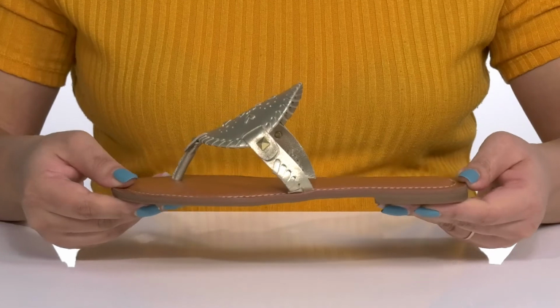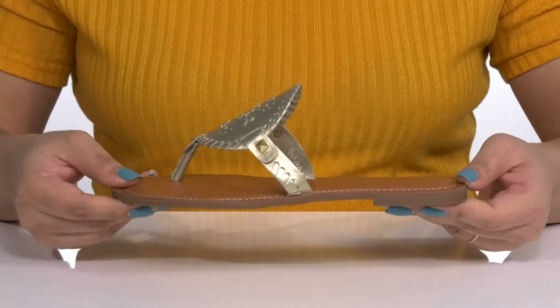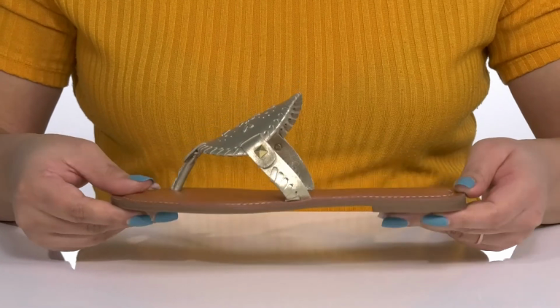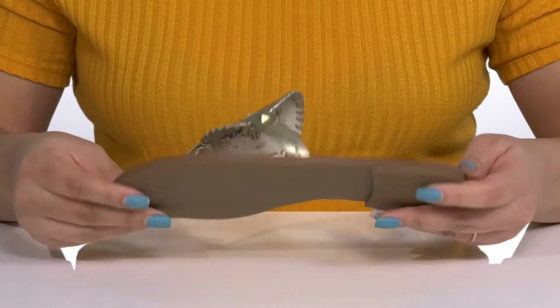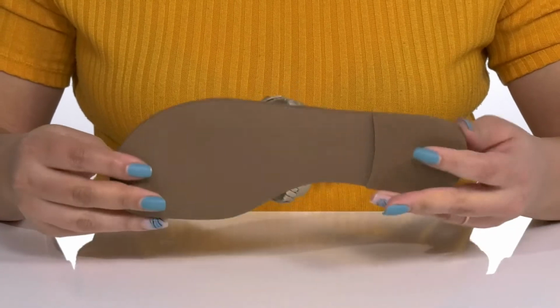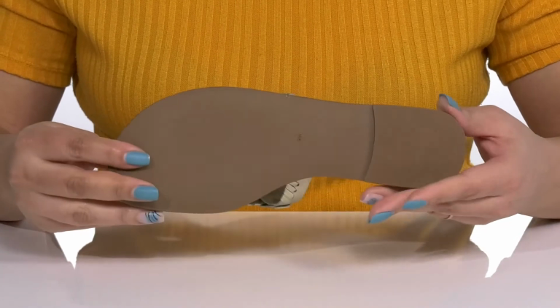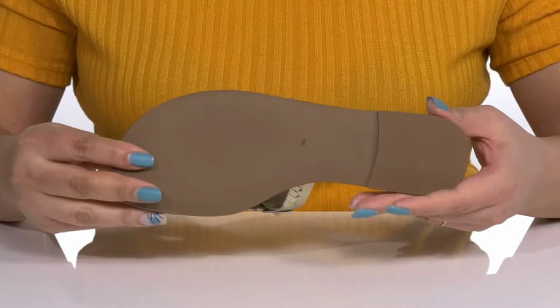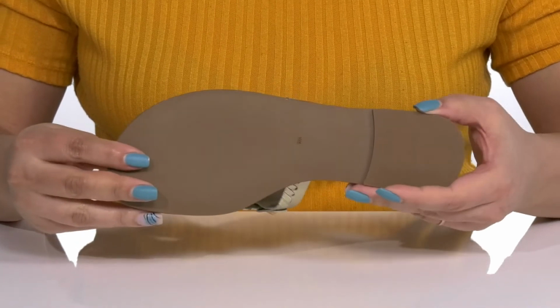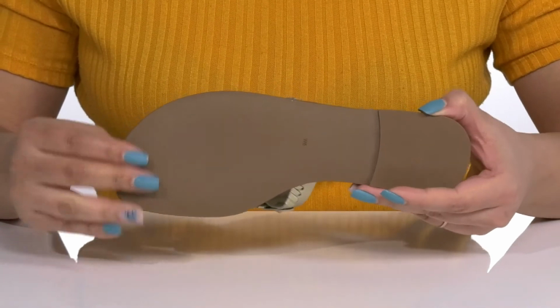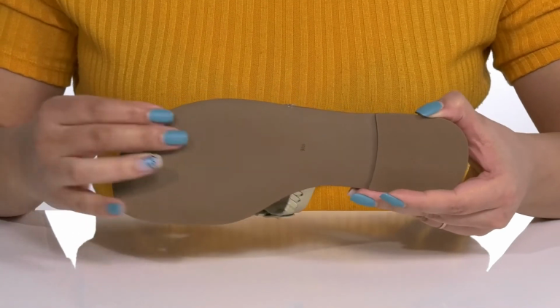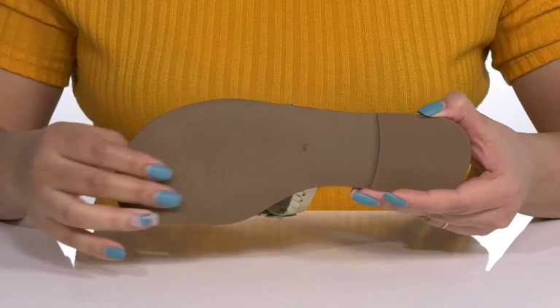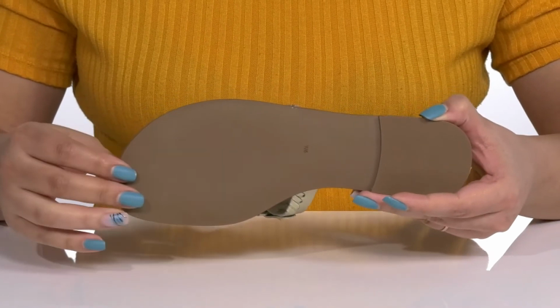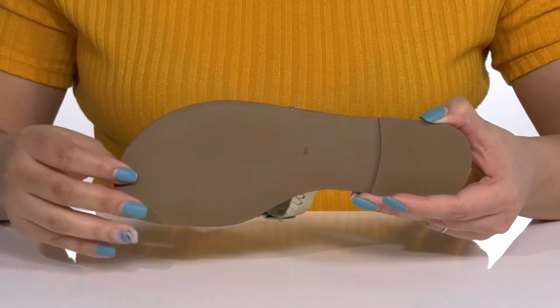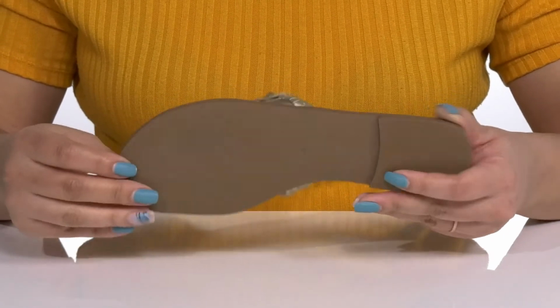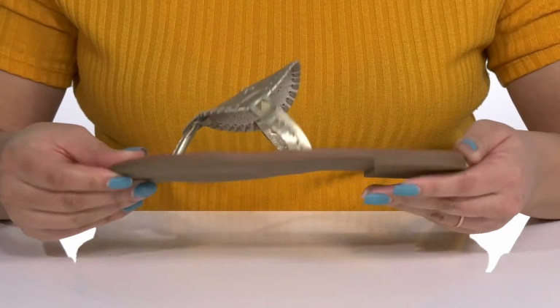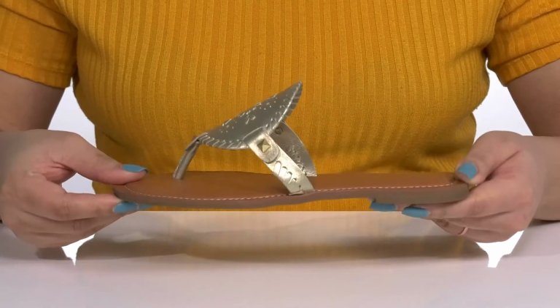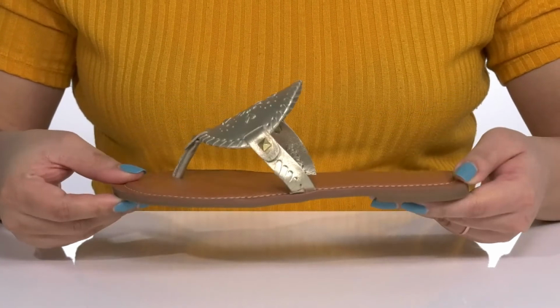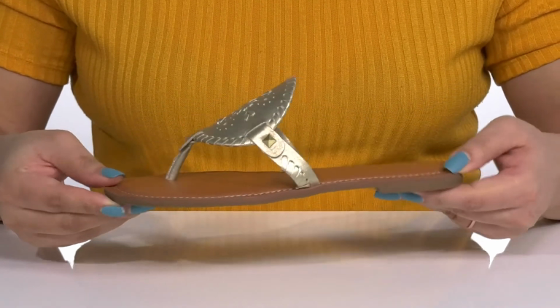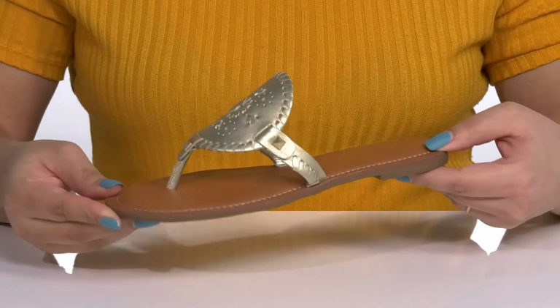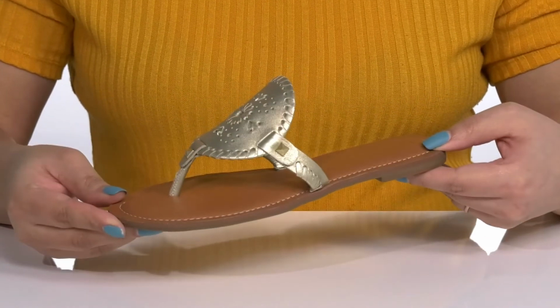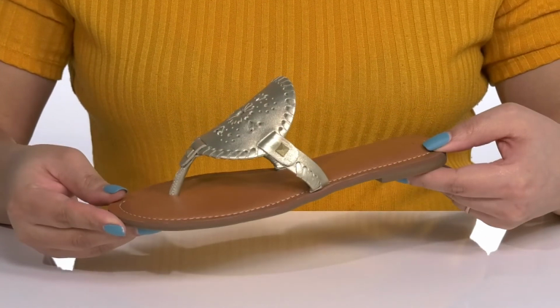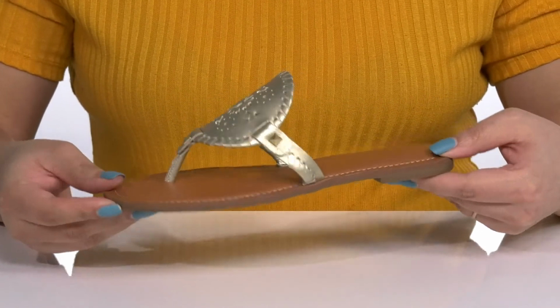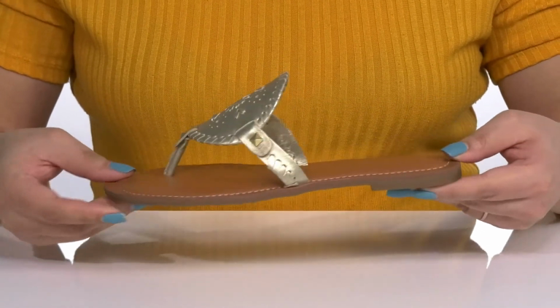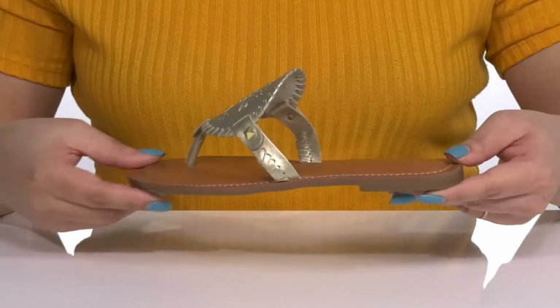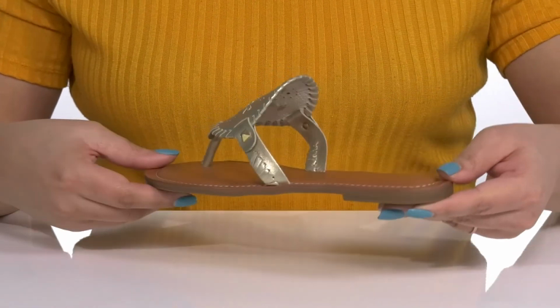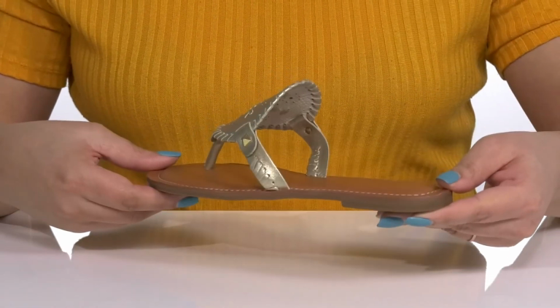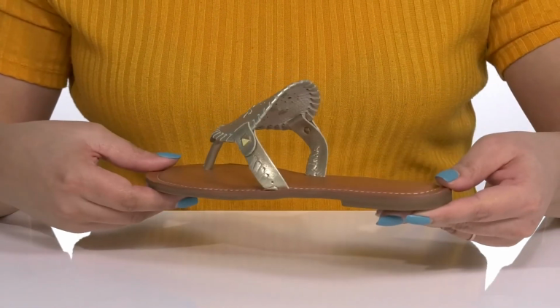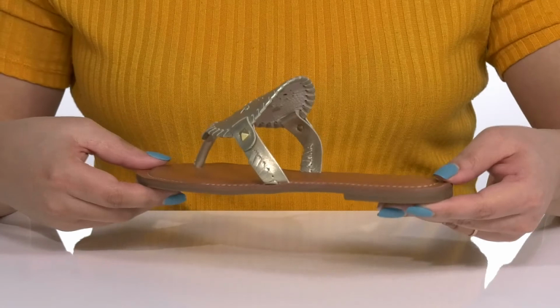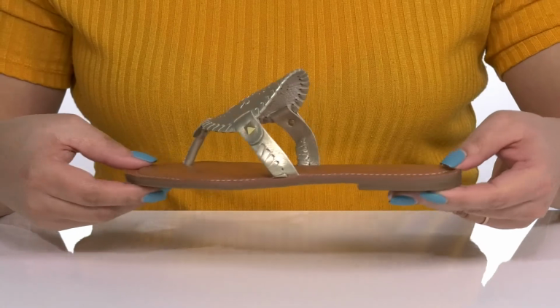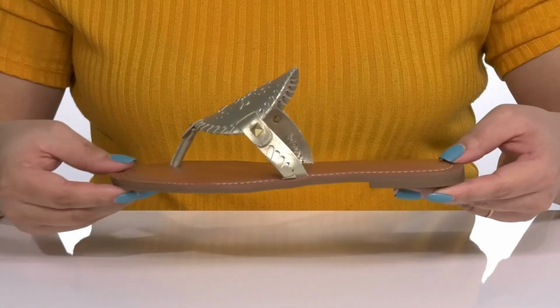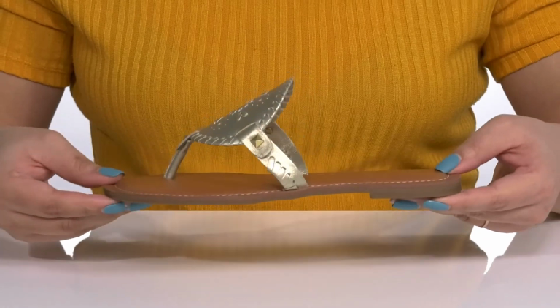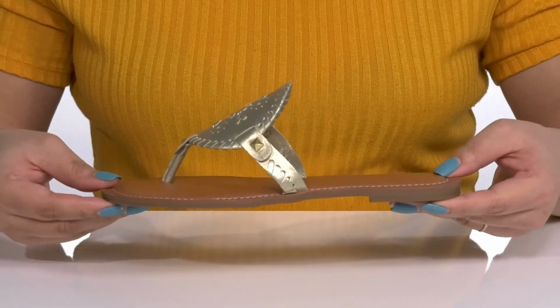It's all on top of a grippy synthetic outsole. Show these off wearing your favorite pair of skinny jeans.